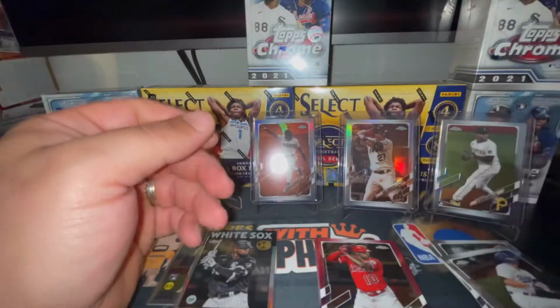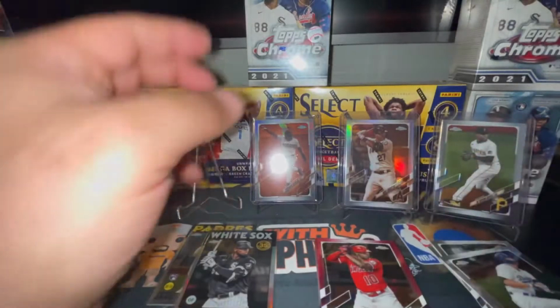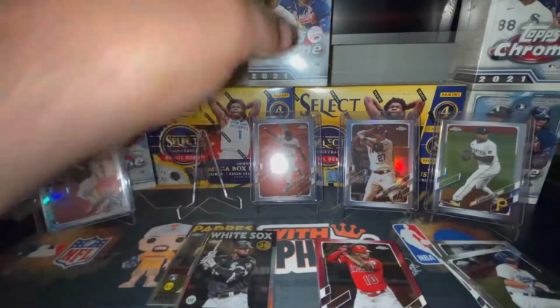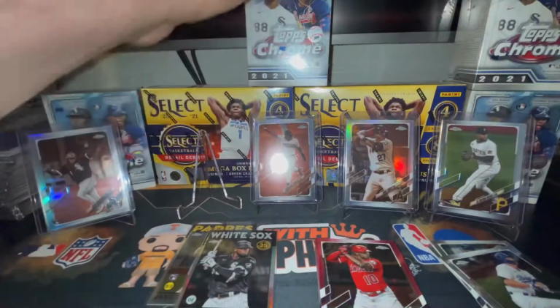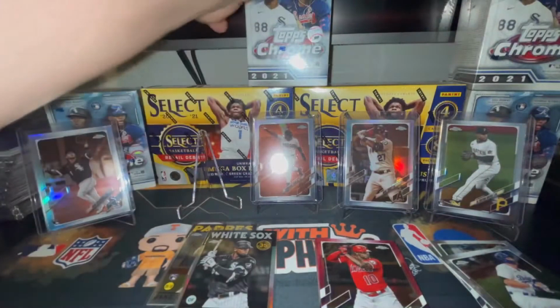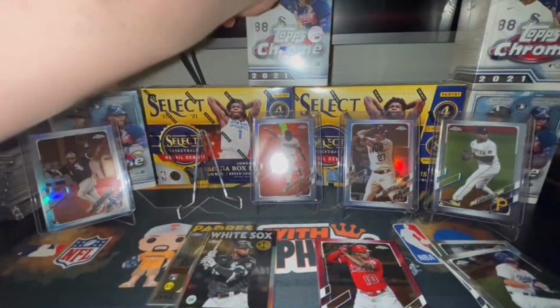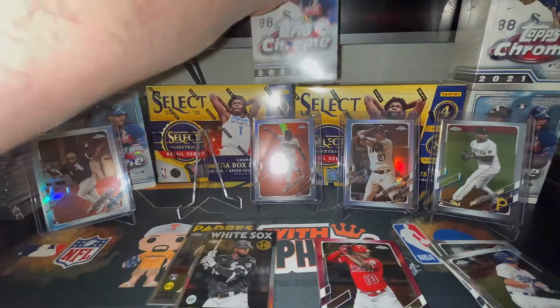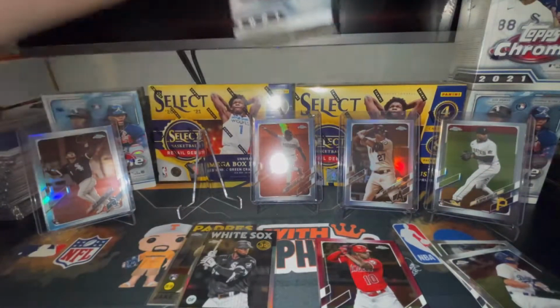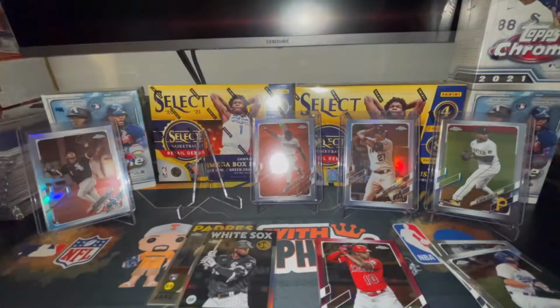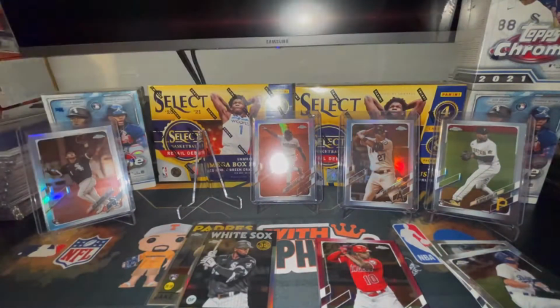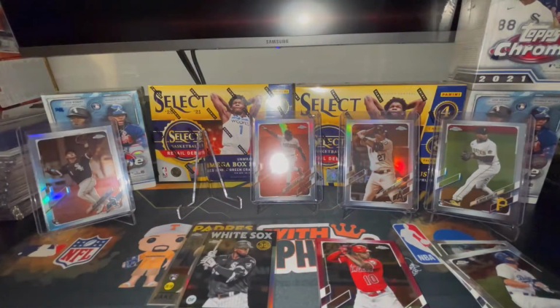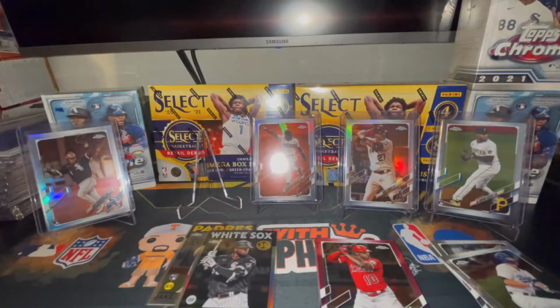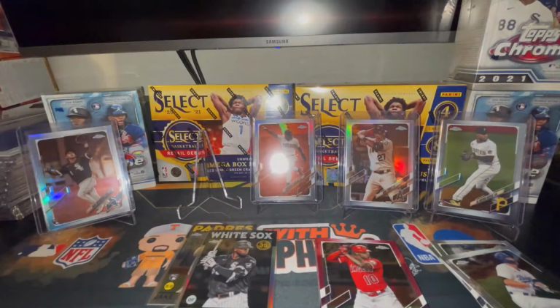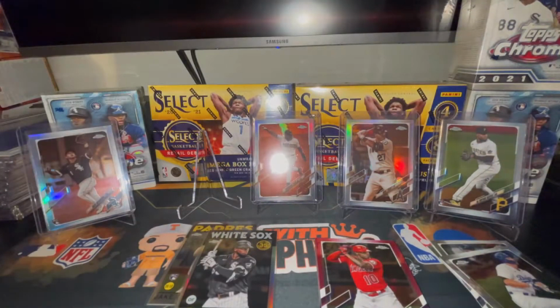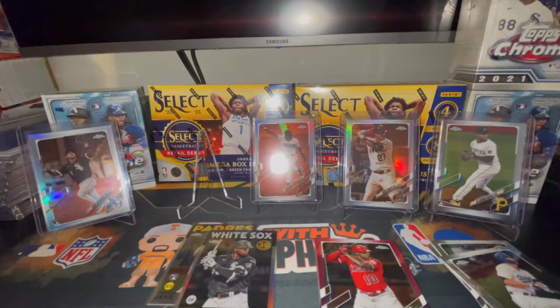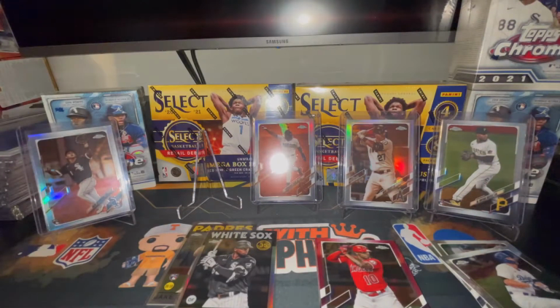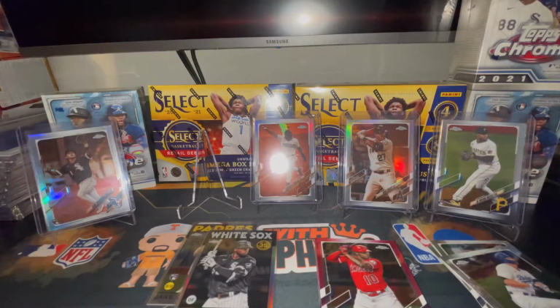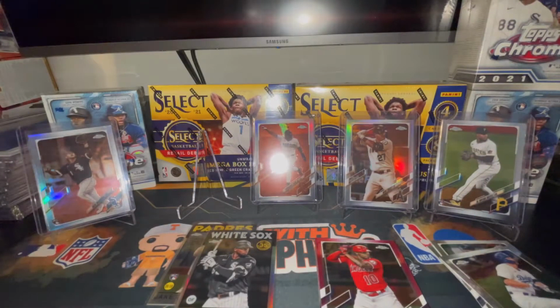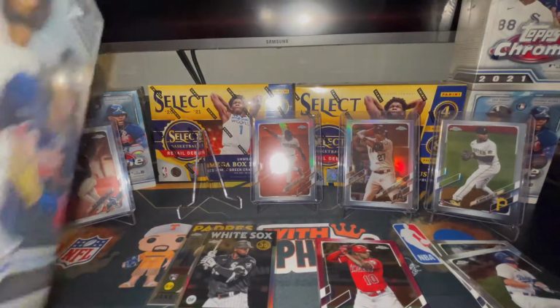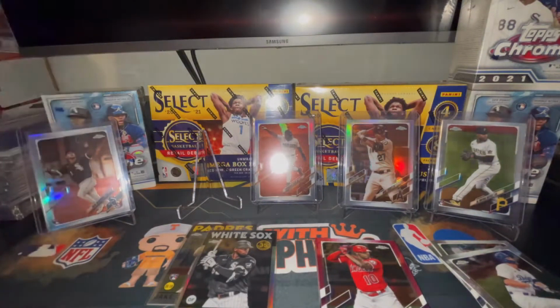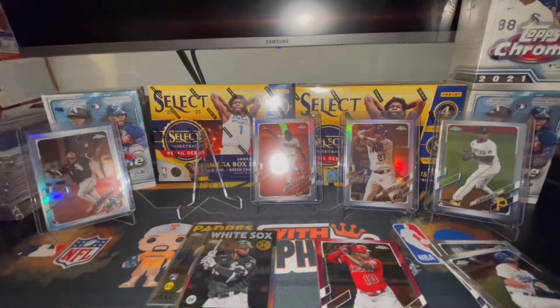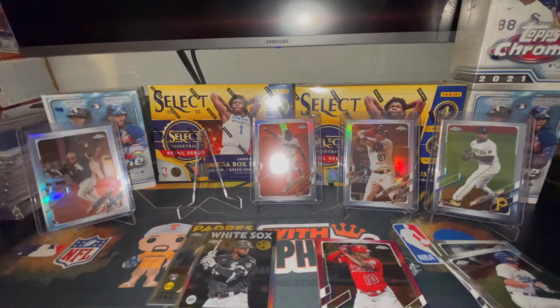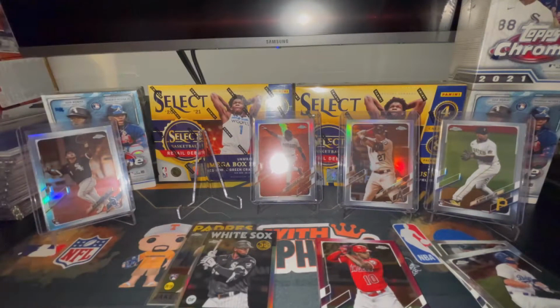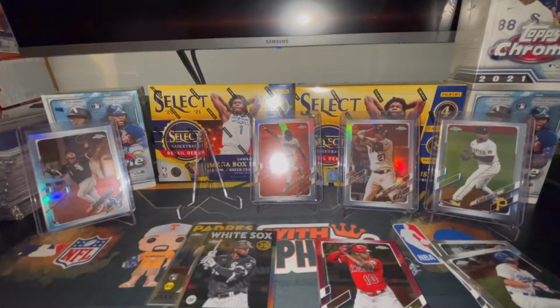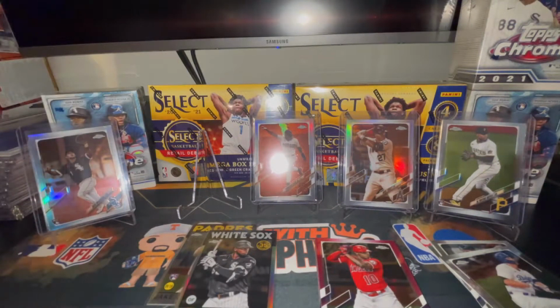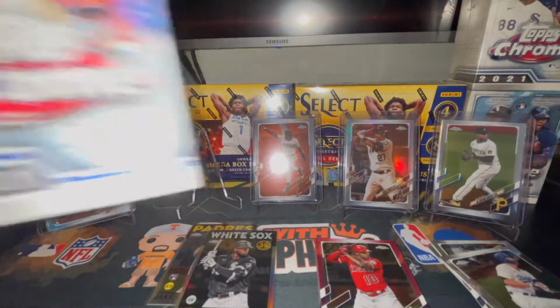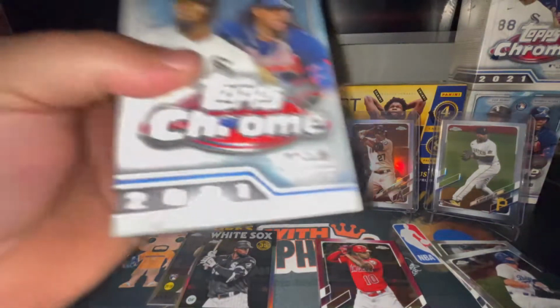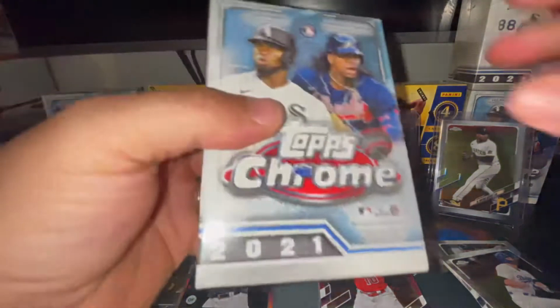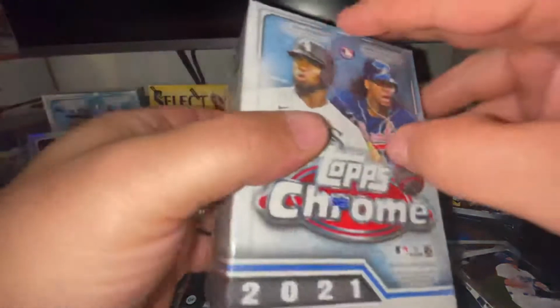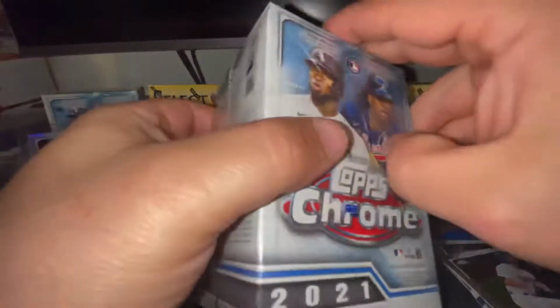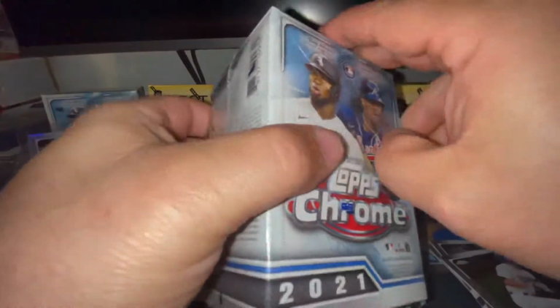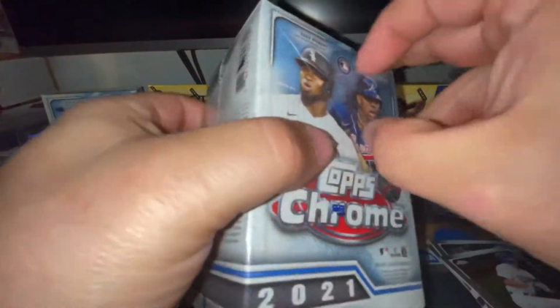The last card of the box is going to be a Justin Upton pink refractor. We're only seven minutes in, let's just go ahead and rip another one. What do y'all say, will that be all right with y'all?